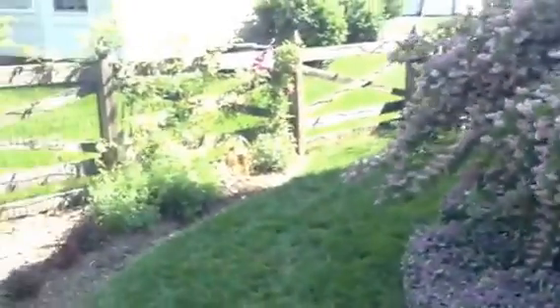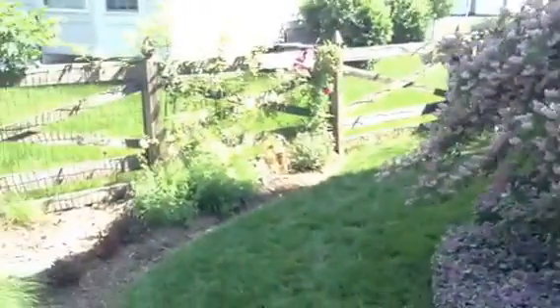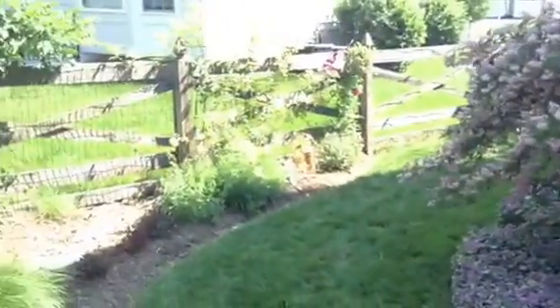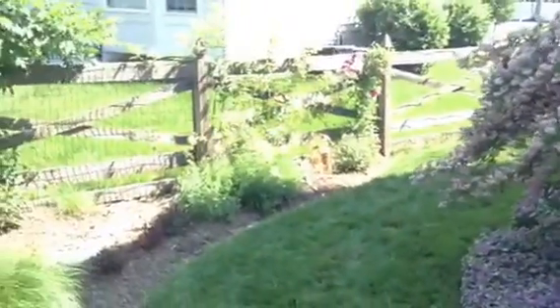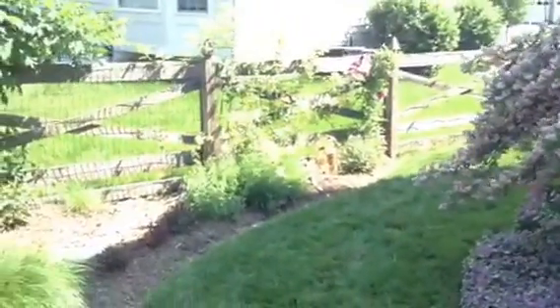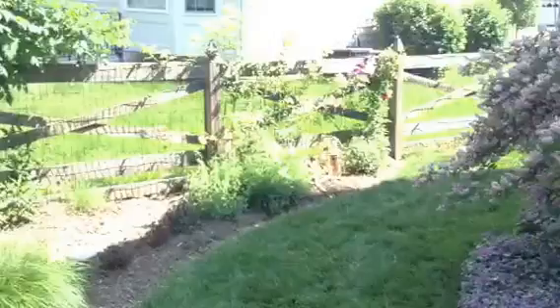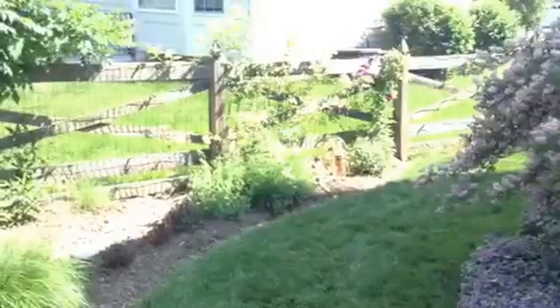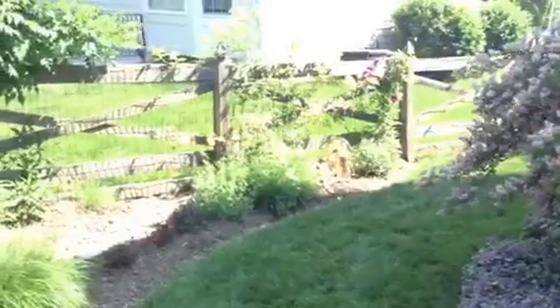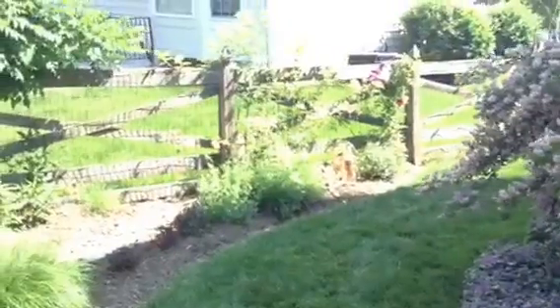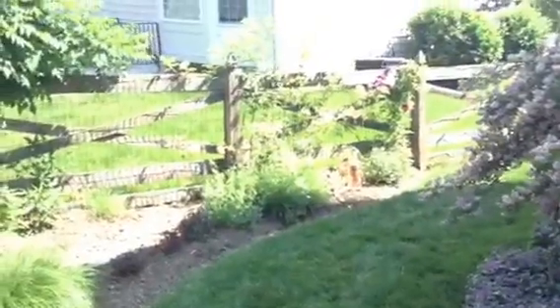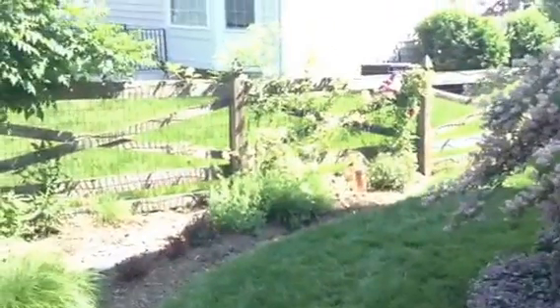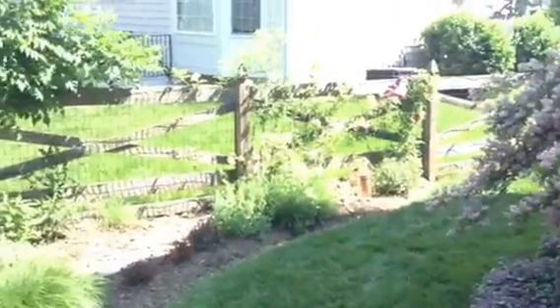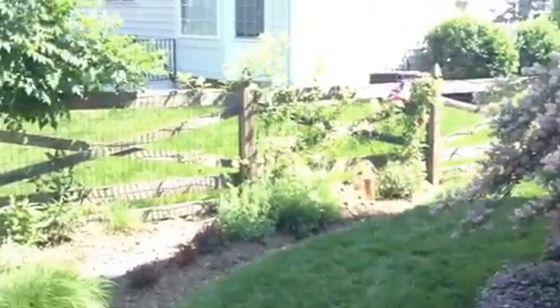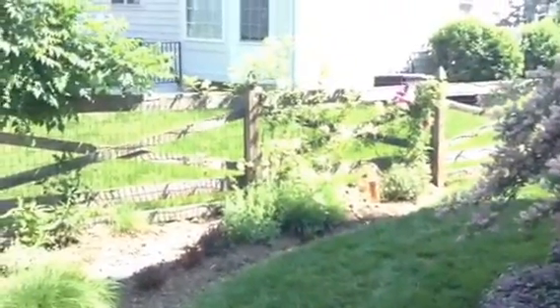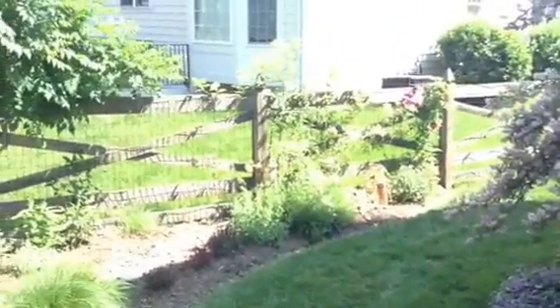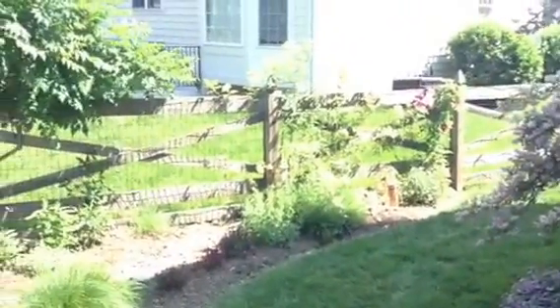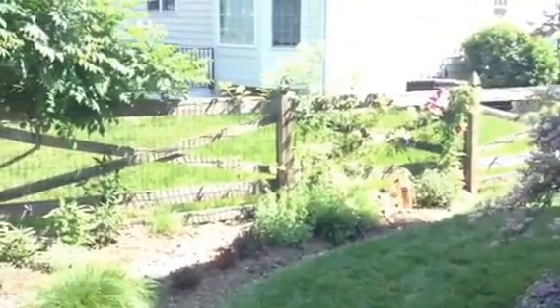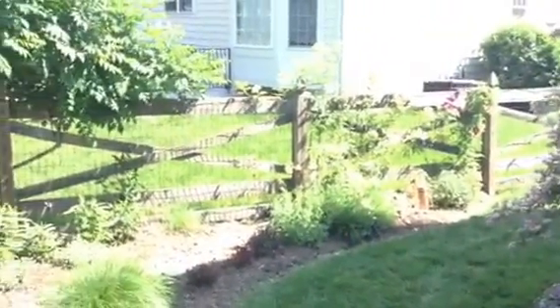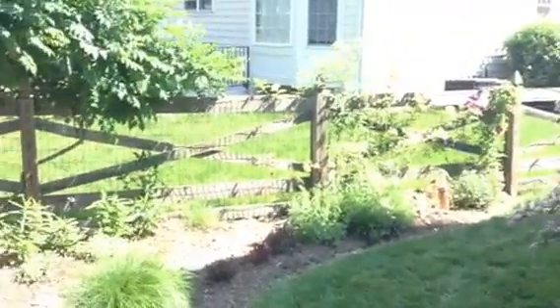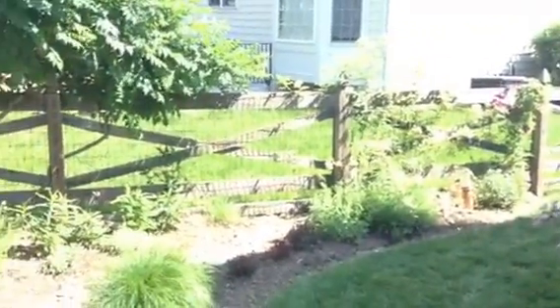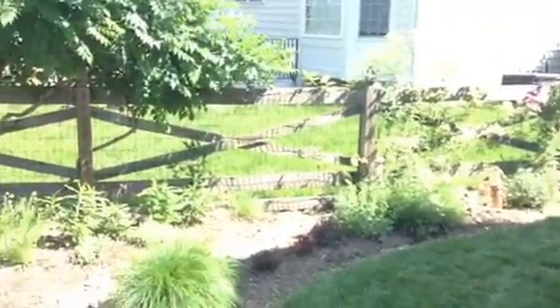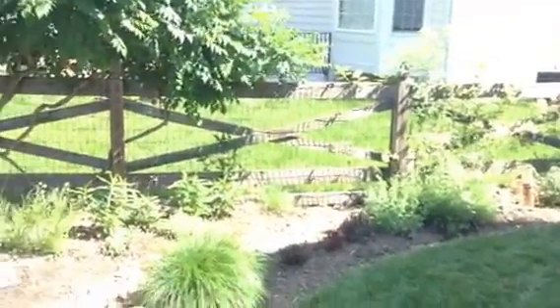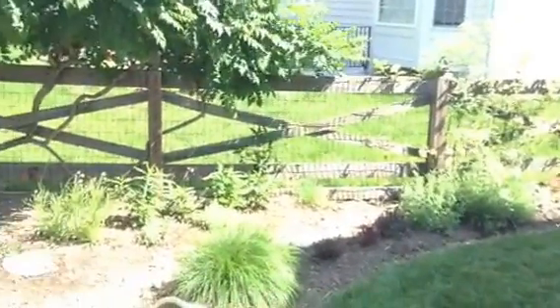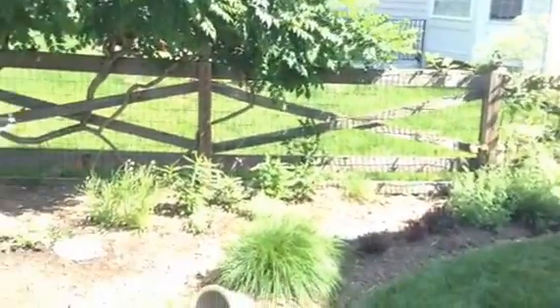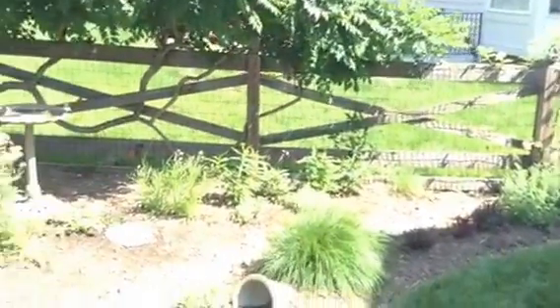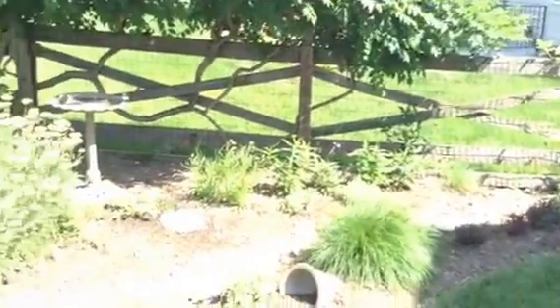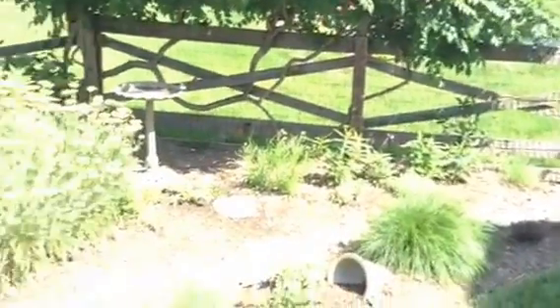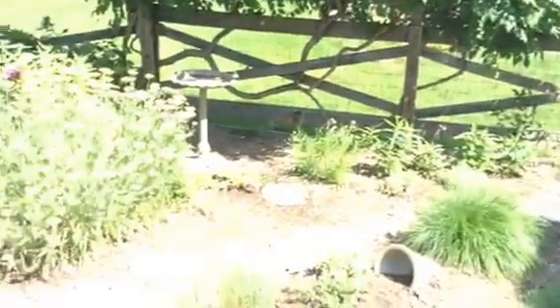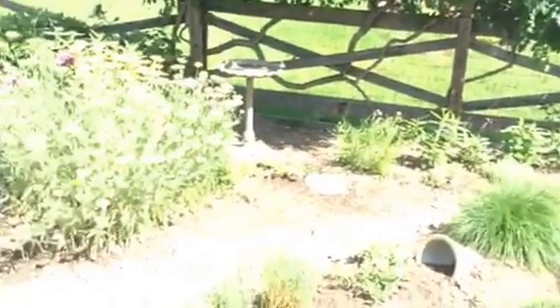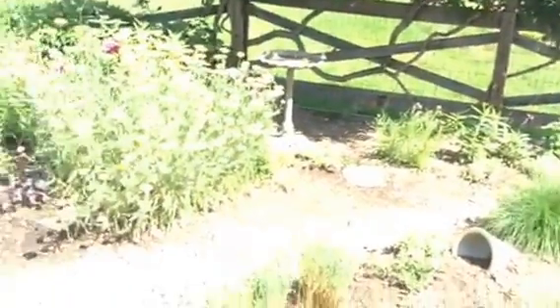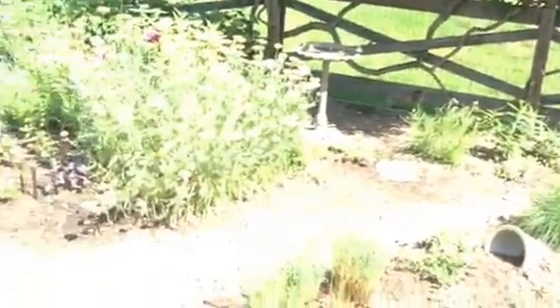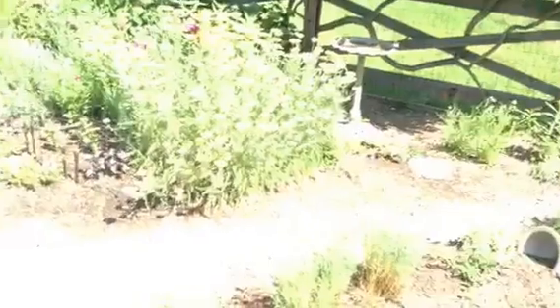Here is the rain garden. There's the Graham Thomas rose, which is struggling right now a little bit with black spot. I'm very frustrated with that.